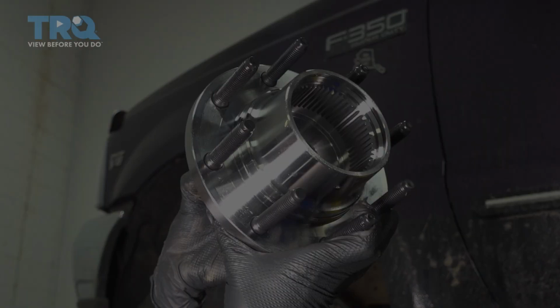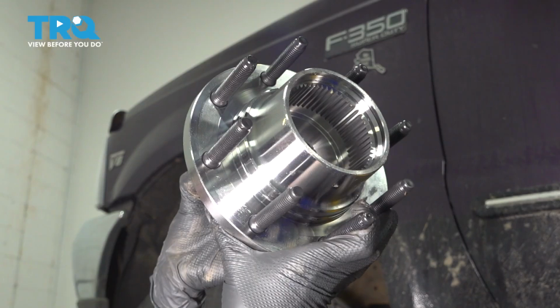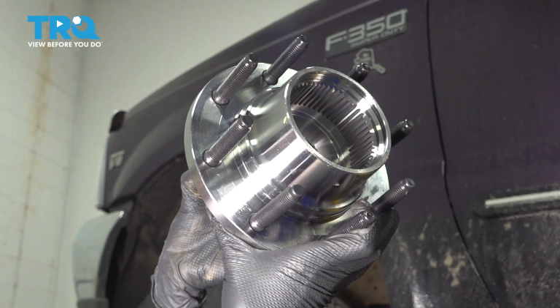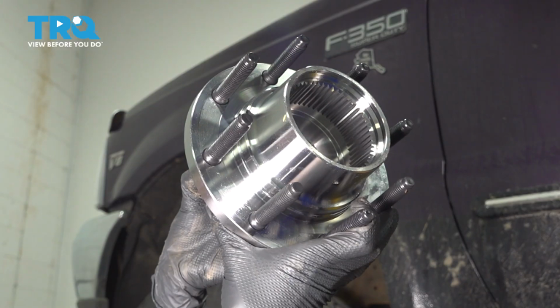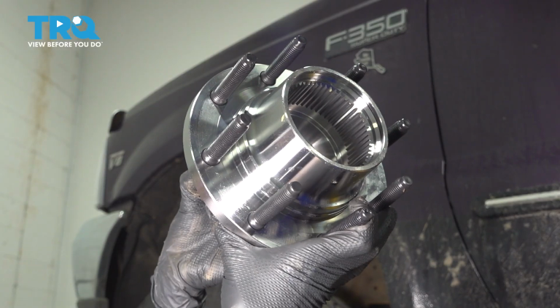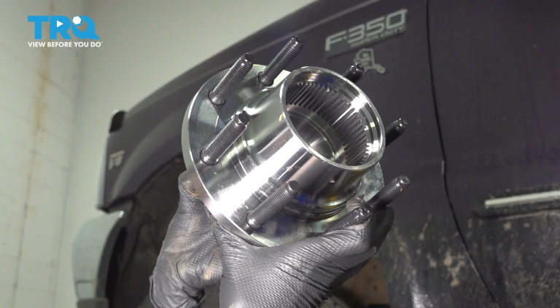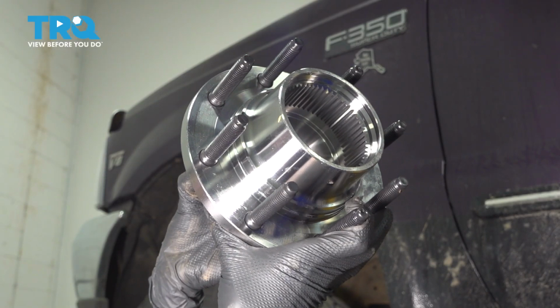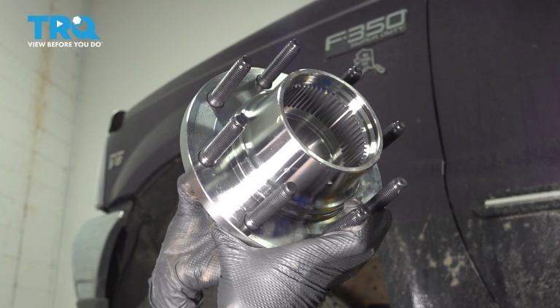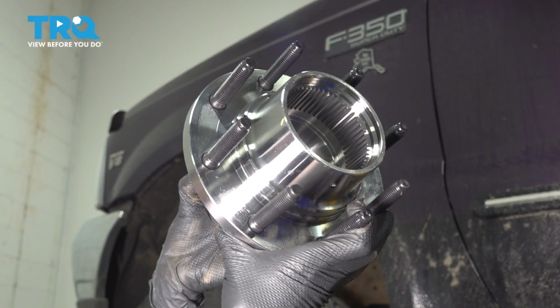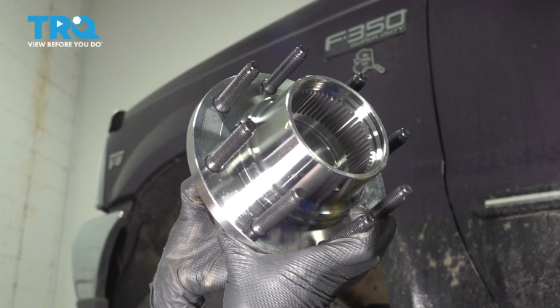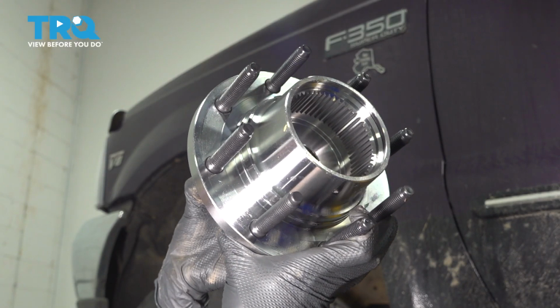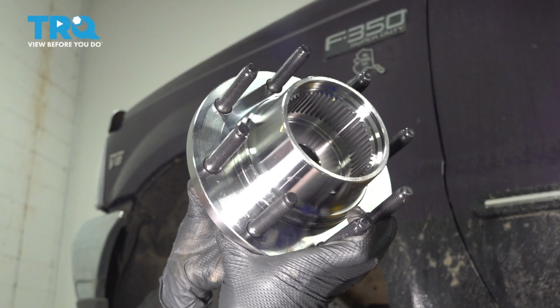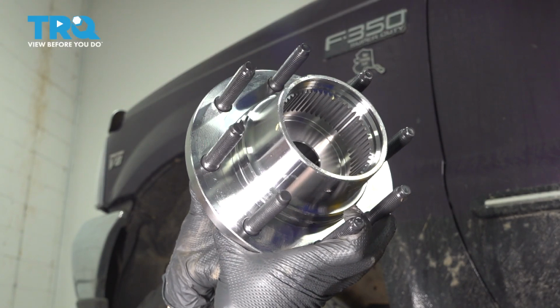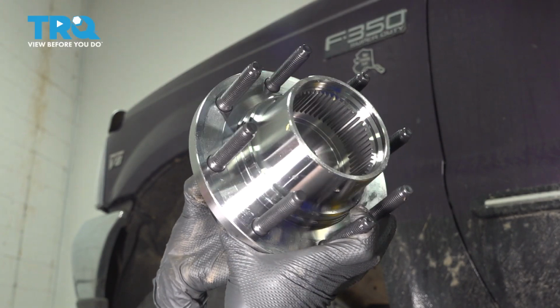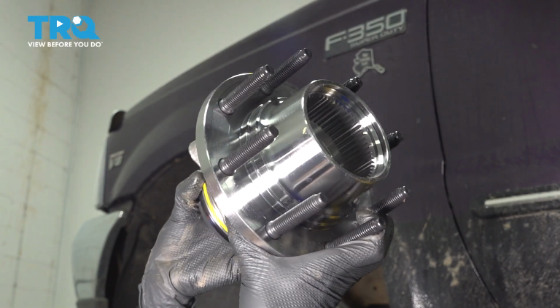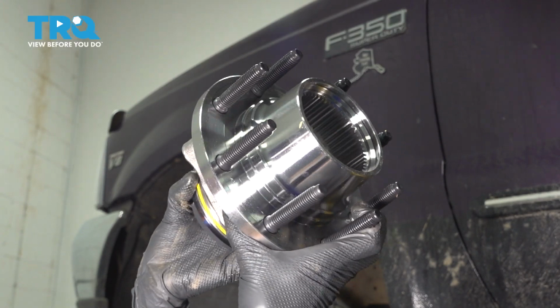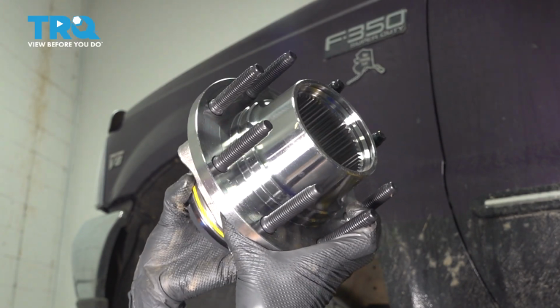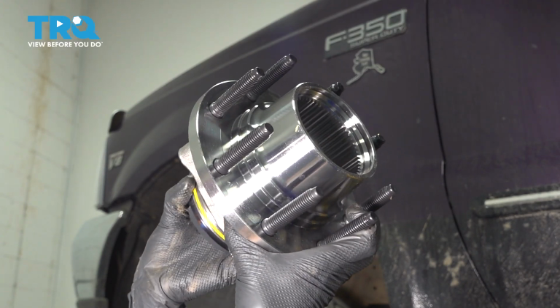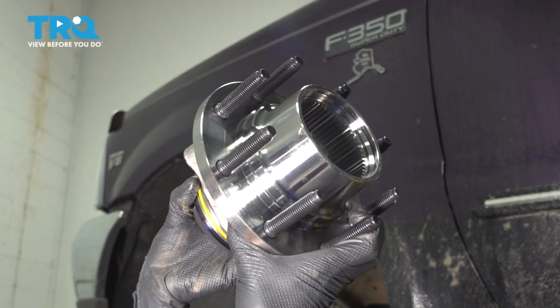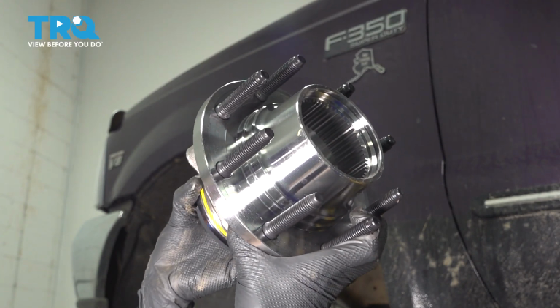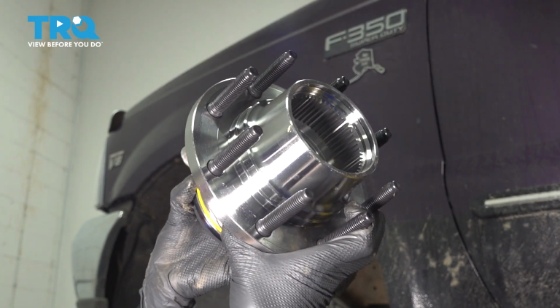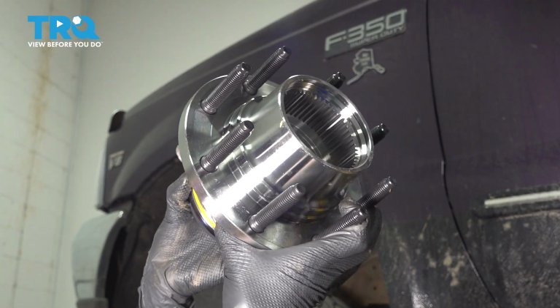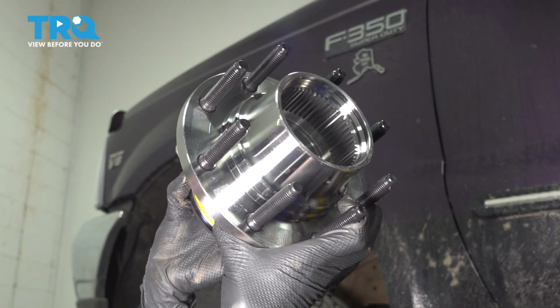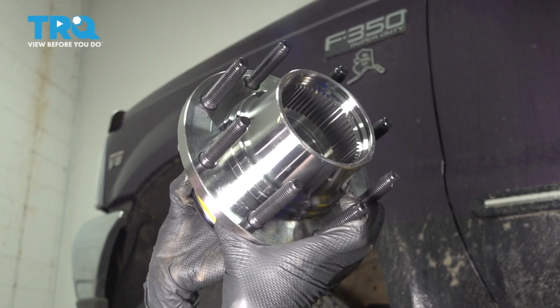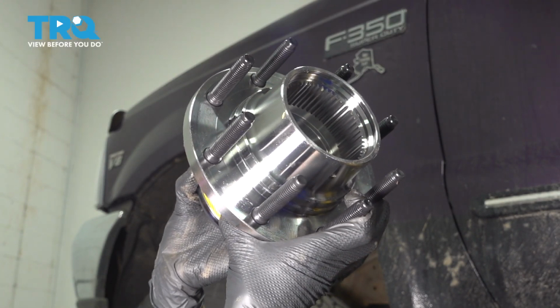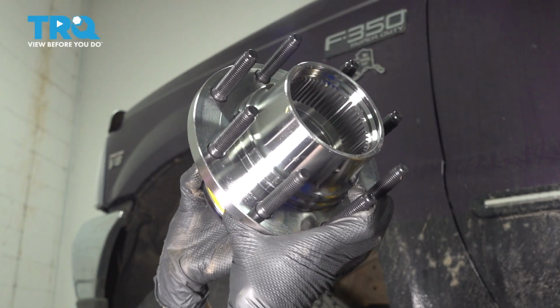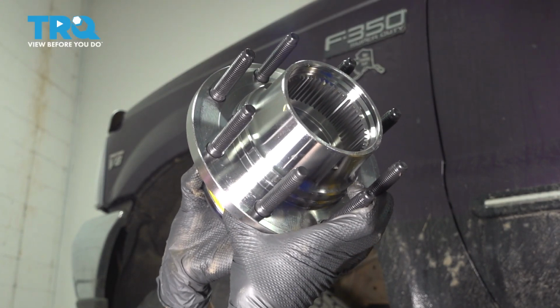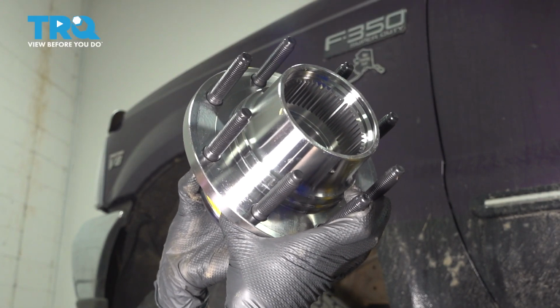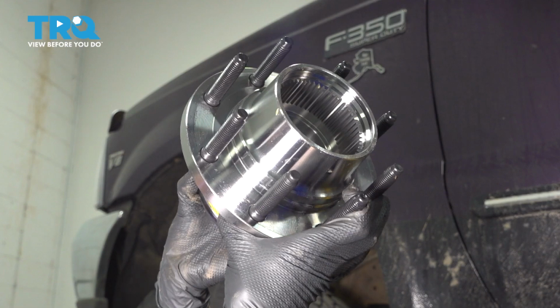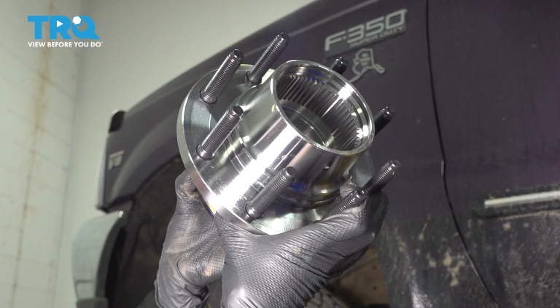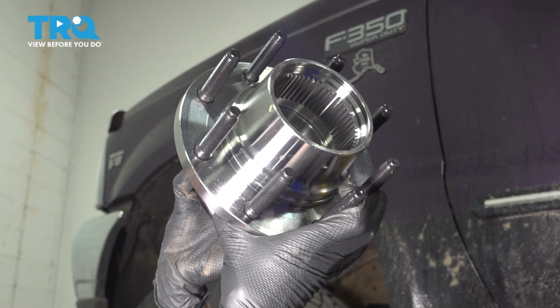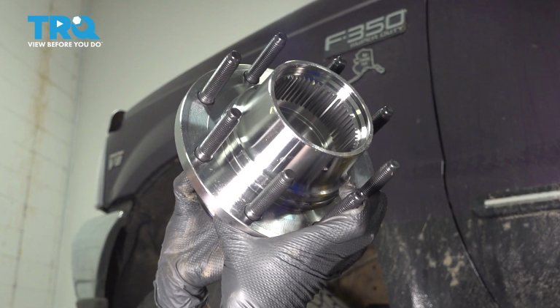In this video, I'm going to show you how to replace the front wheel hub and bearing assembly on this Ford F-350.